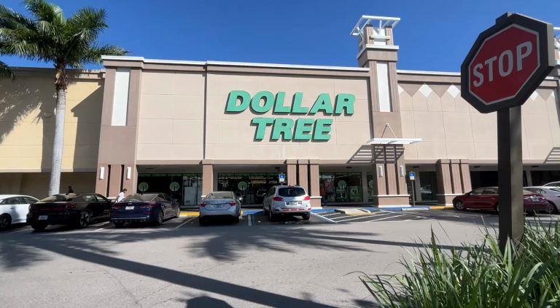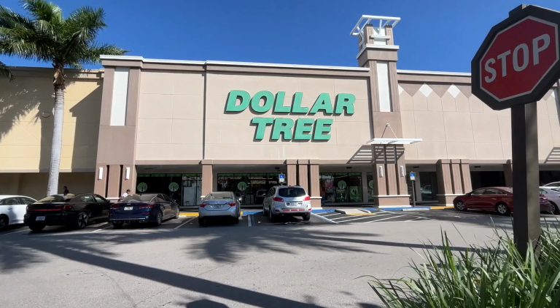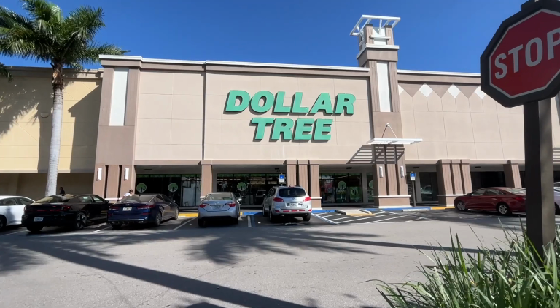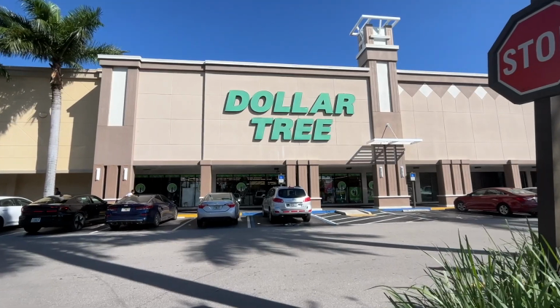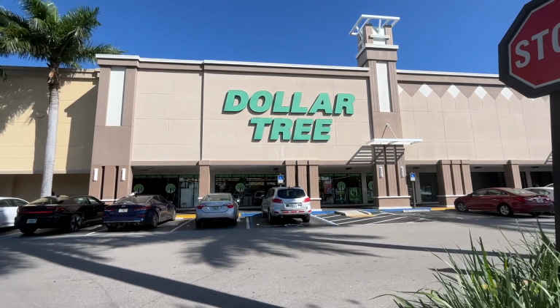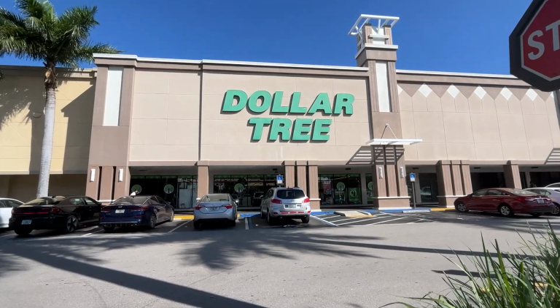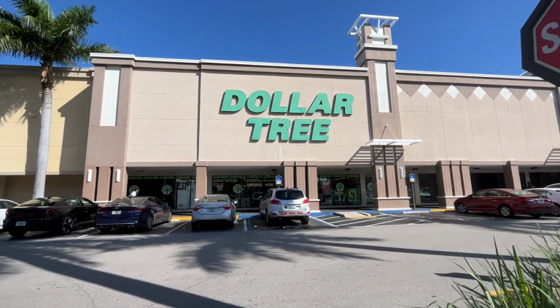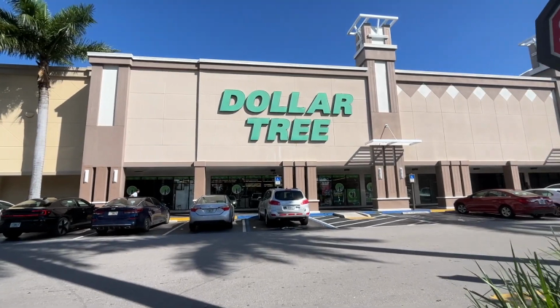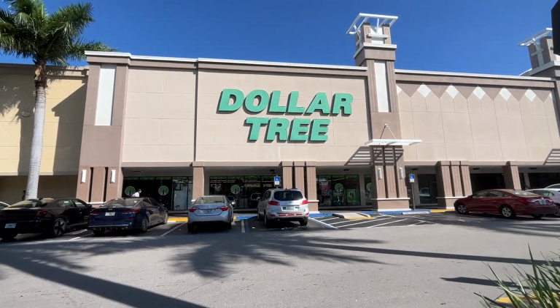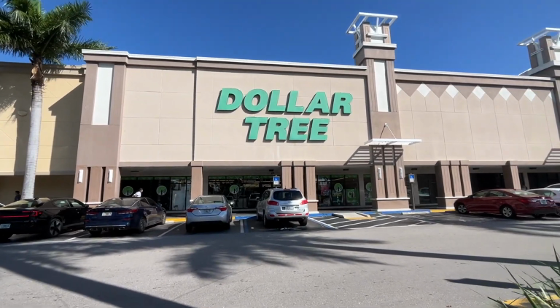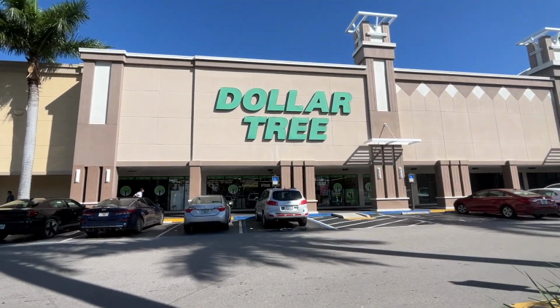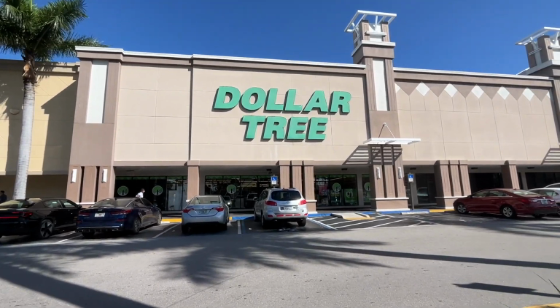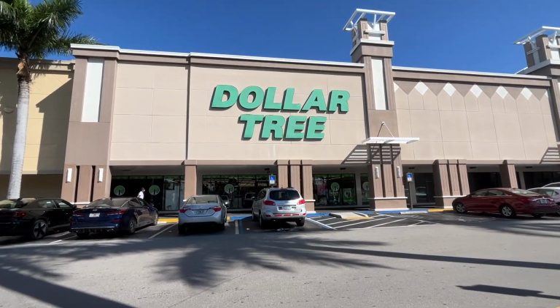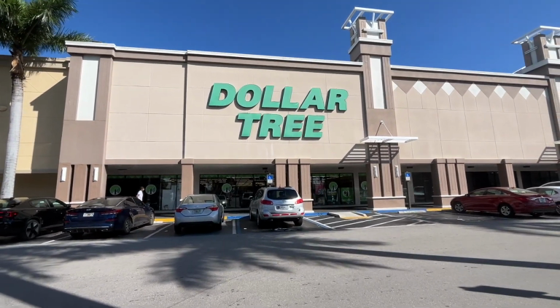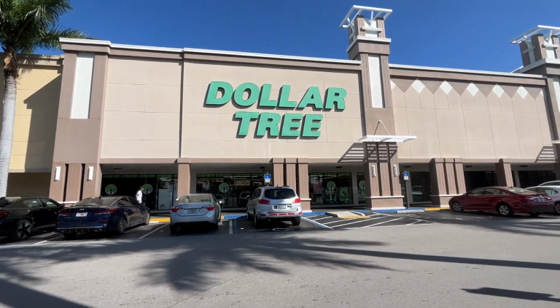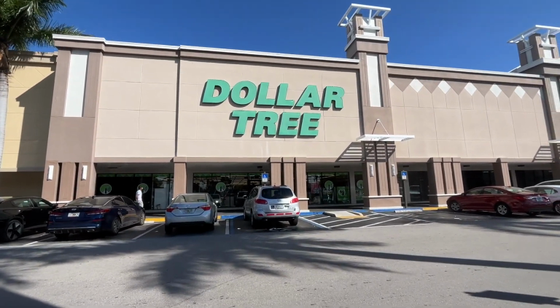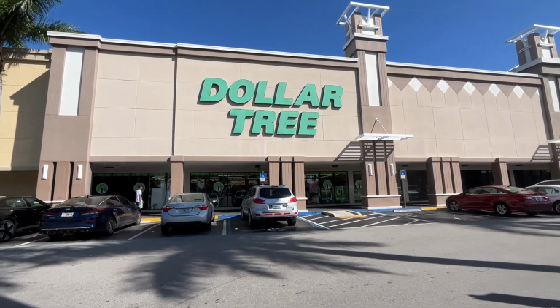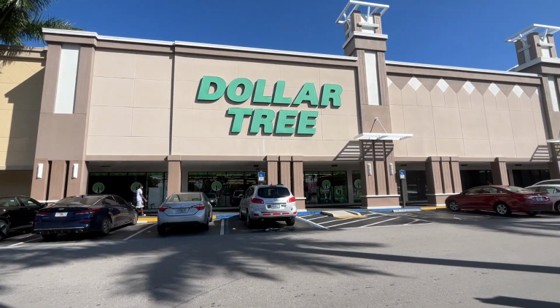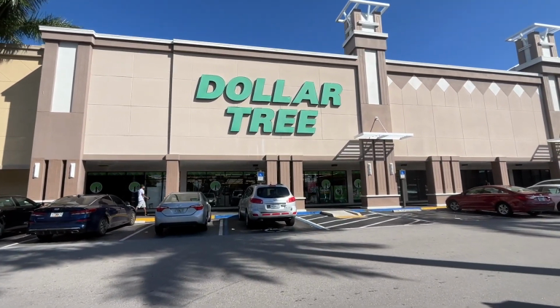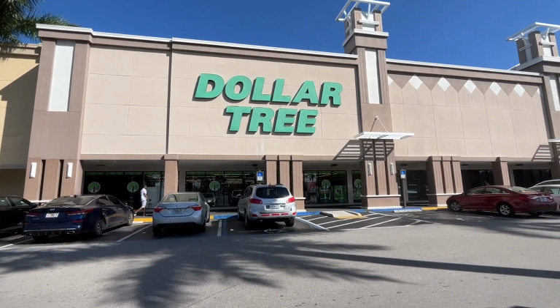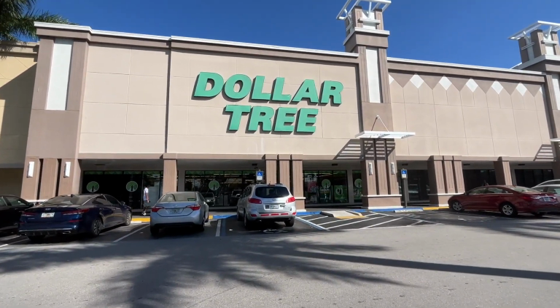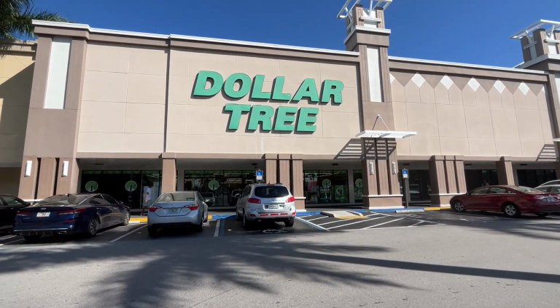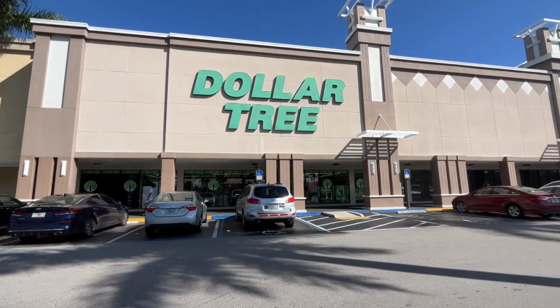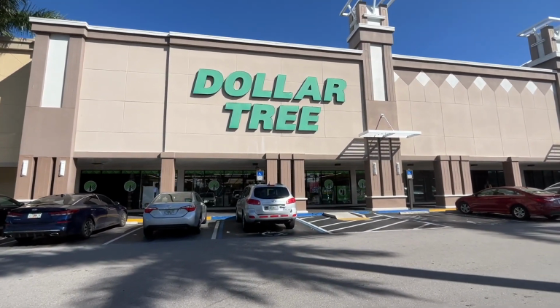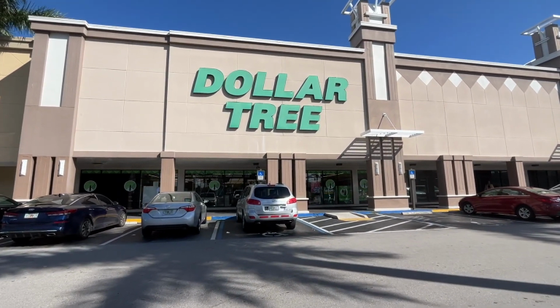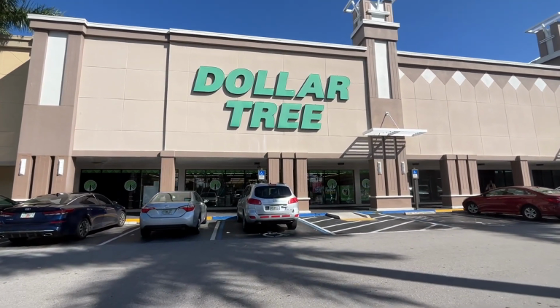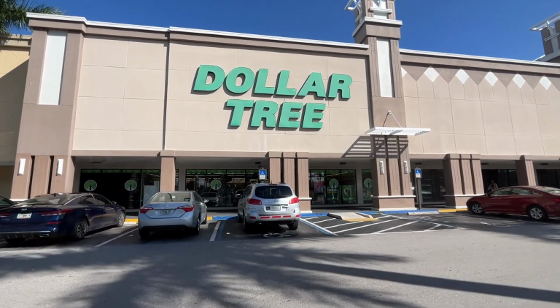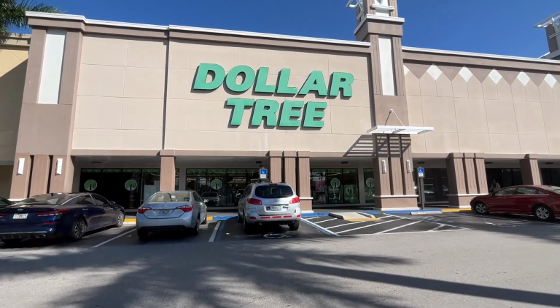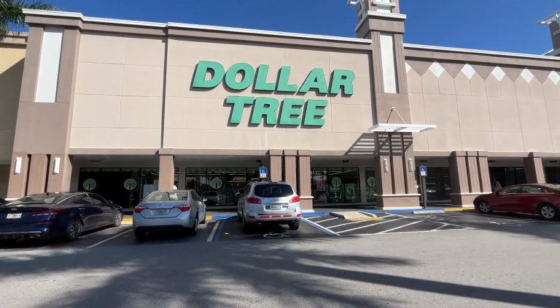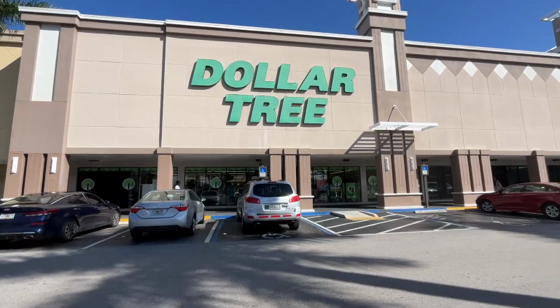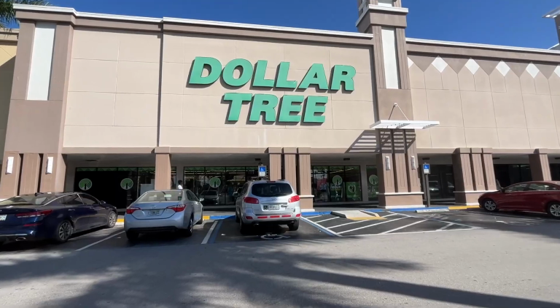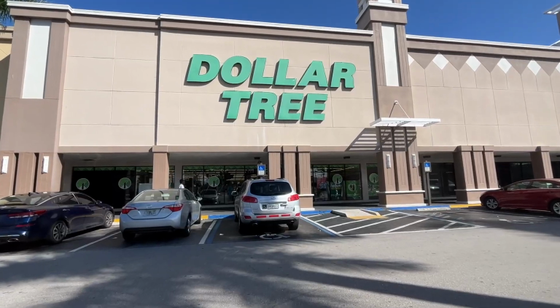Hey everybody, welcome or welcome back to my channel. We're going to Dollar Tree today, let's see what we find.